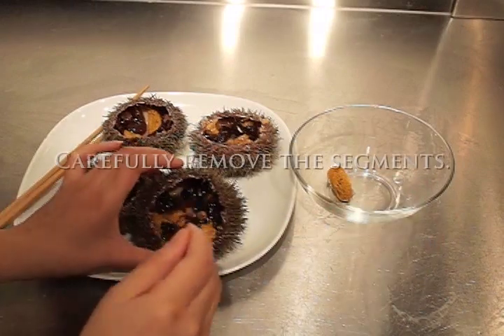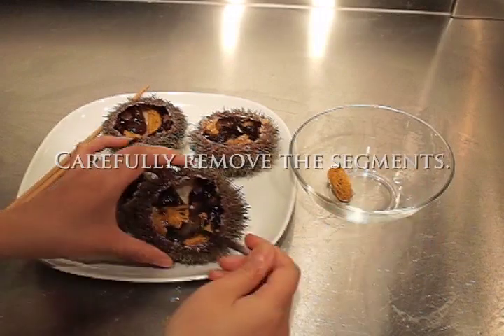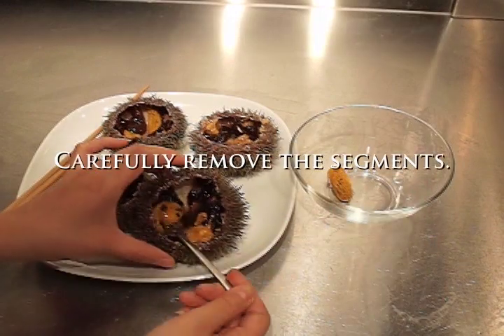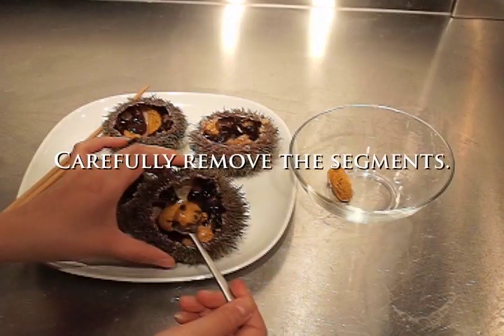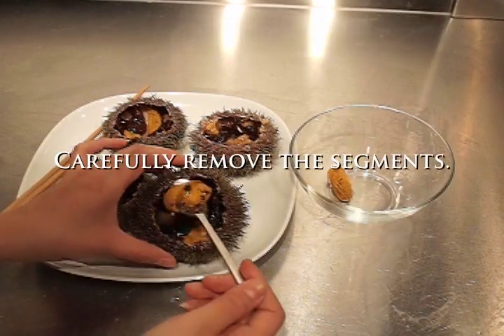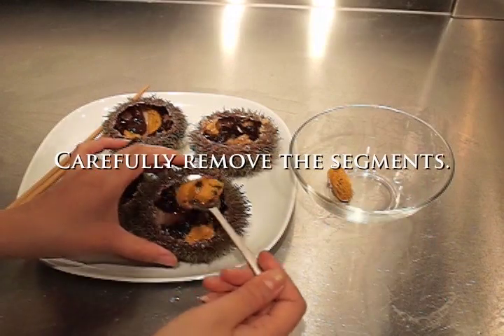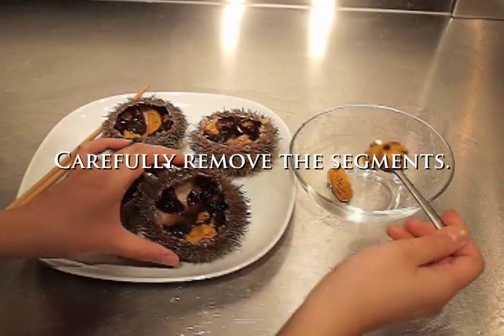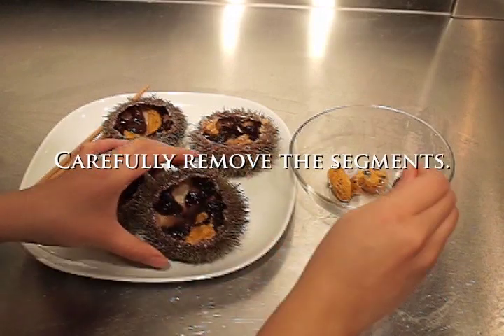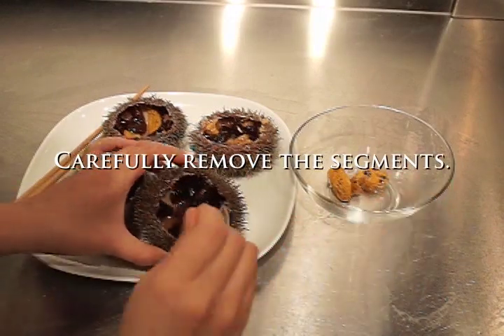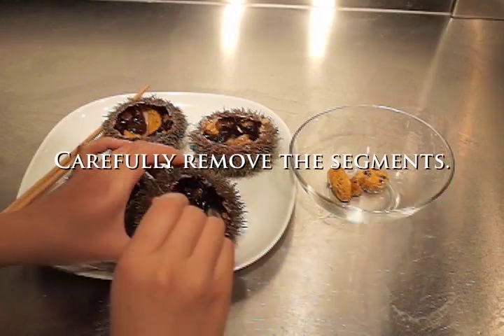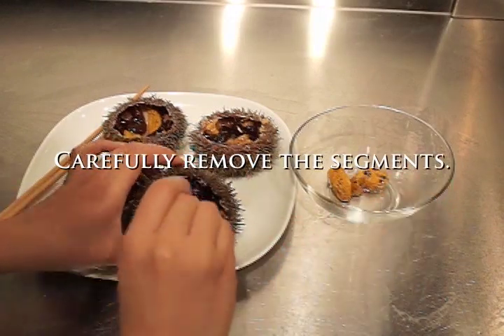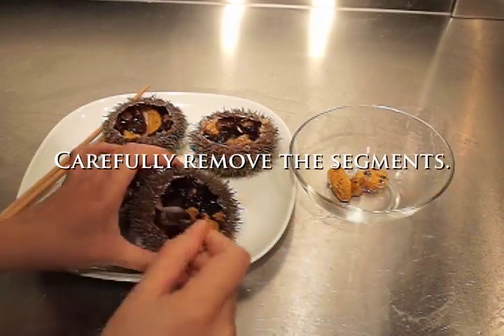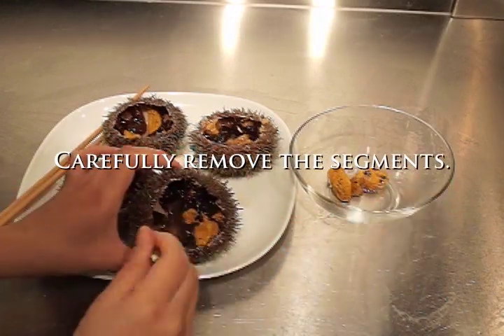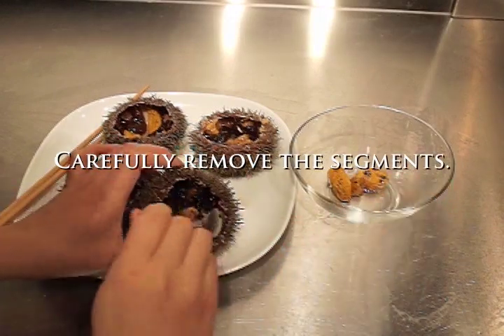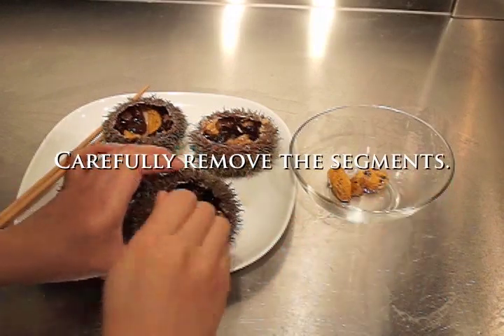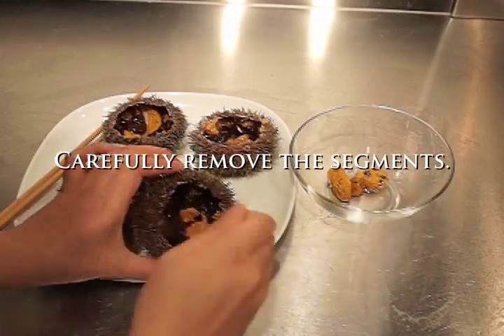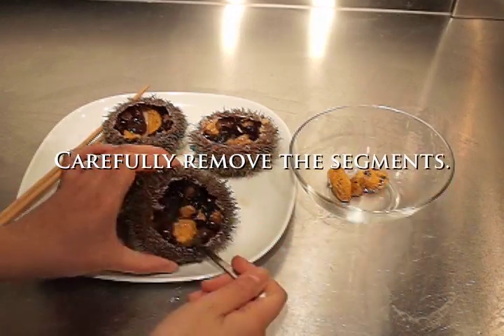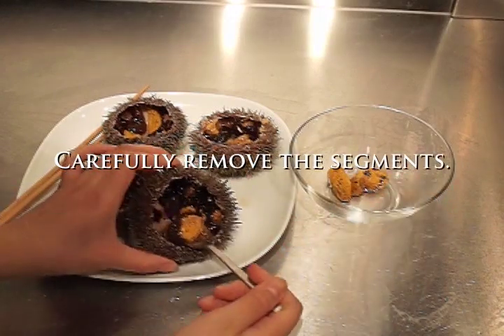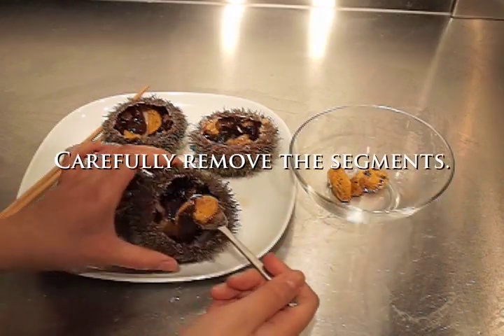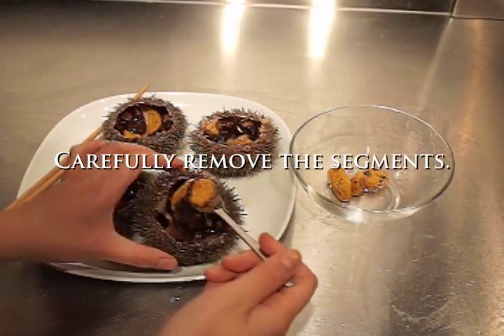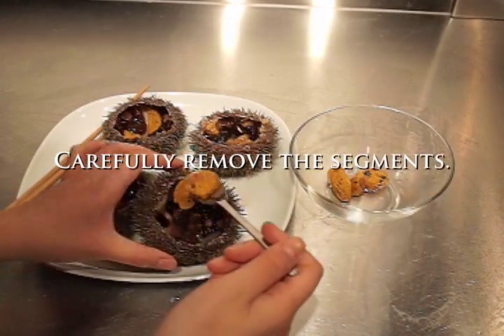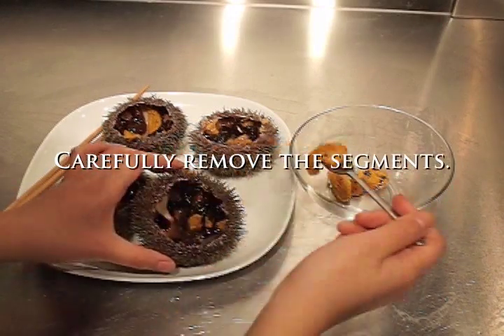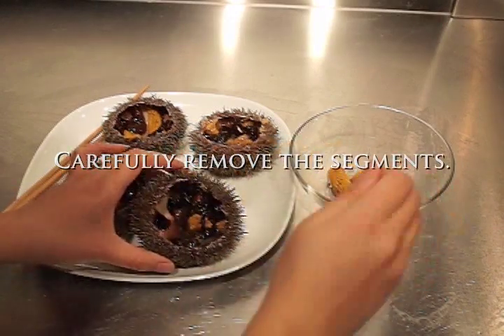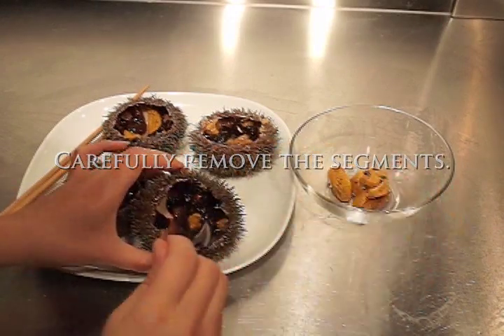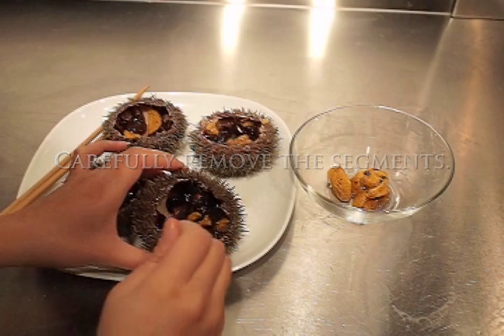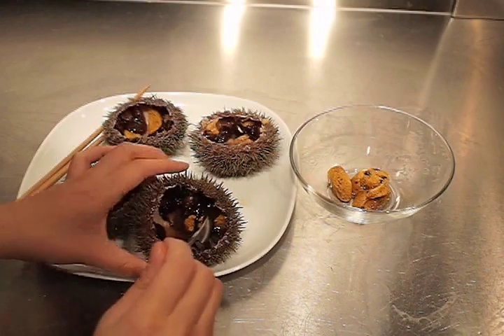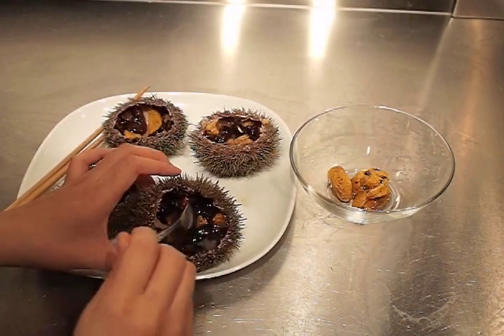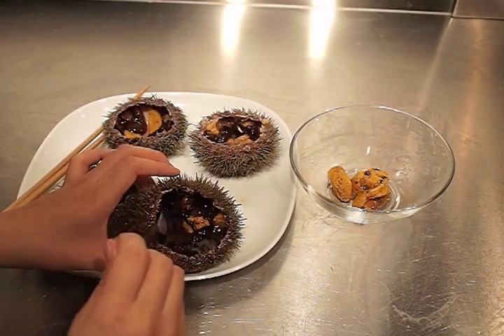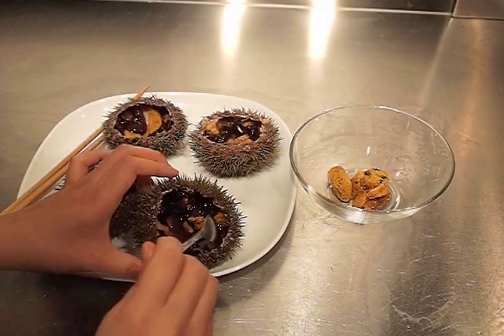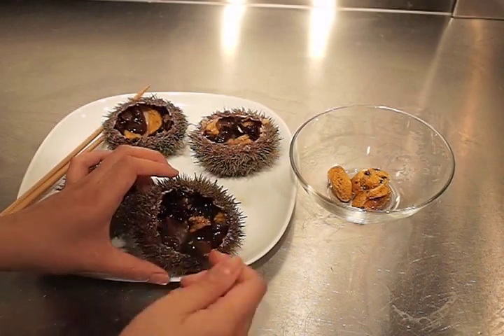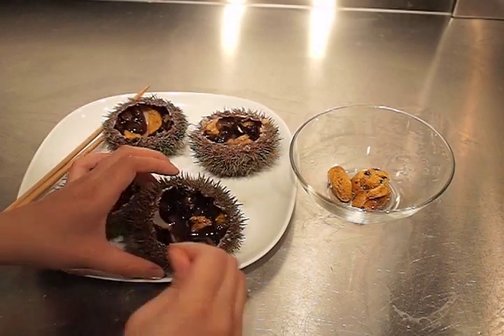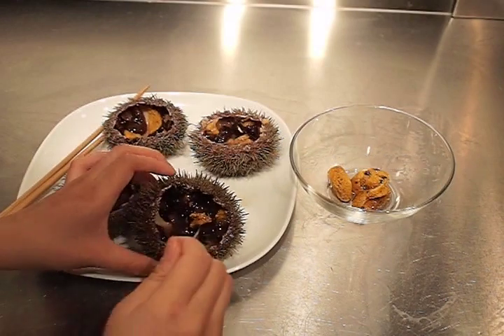The edible segments, which are really its gonads, are very soft, so remove them from the shell gently.